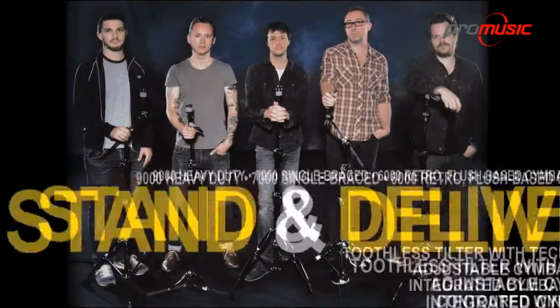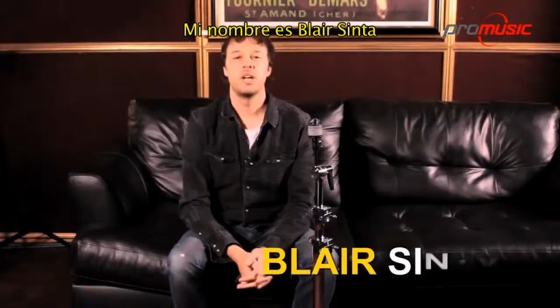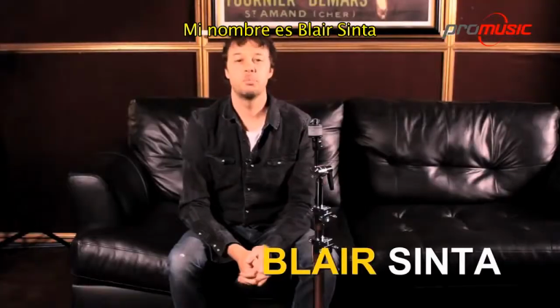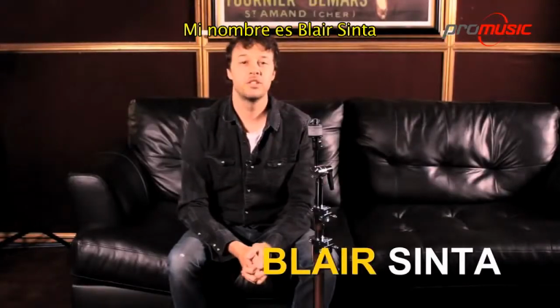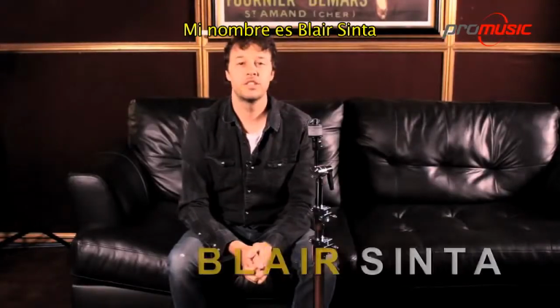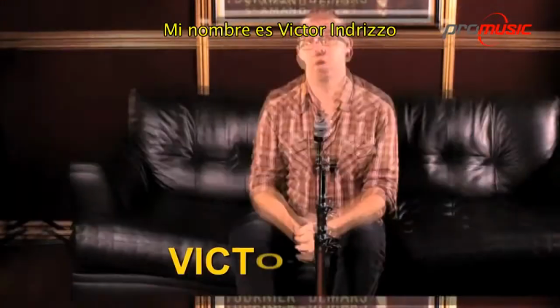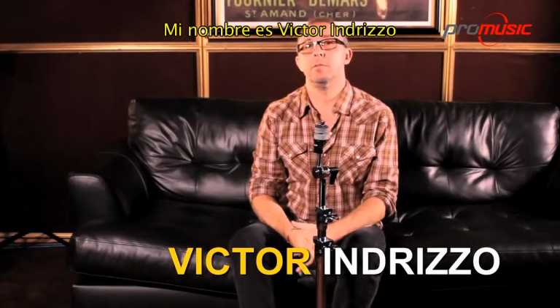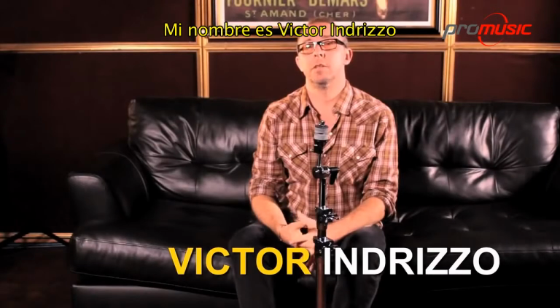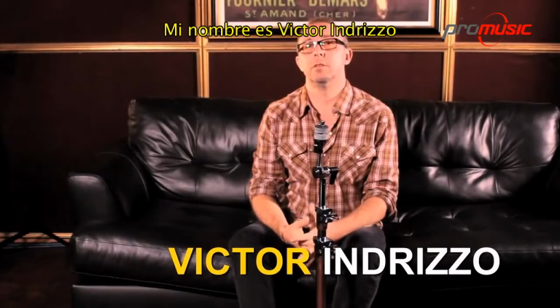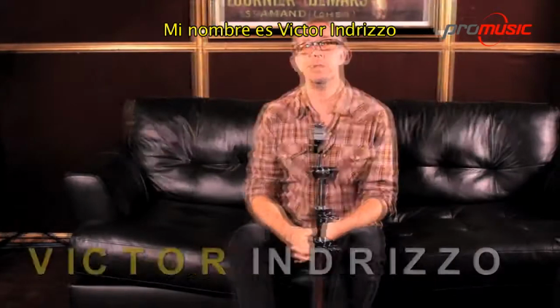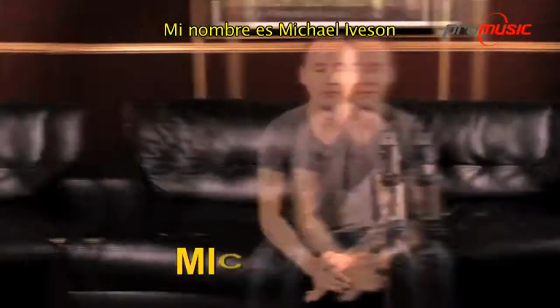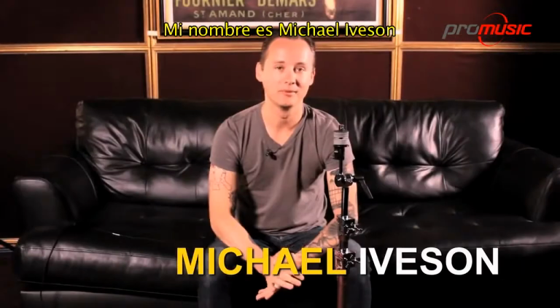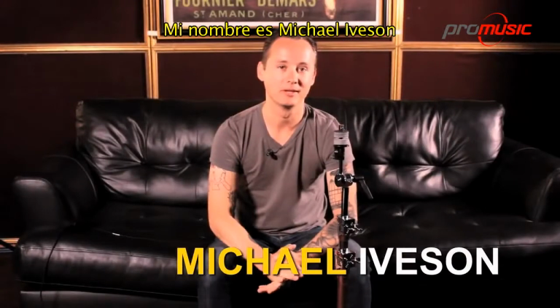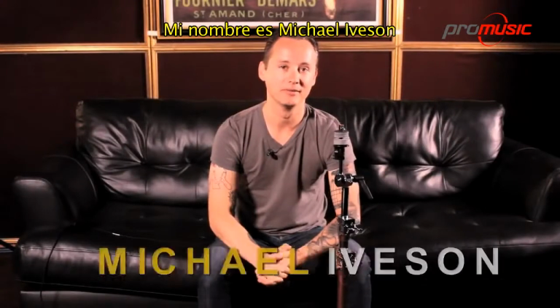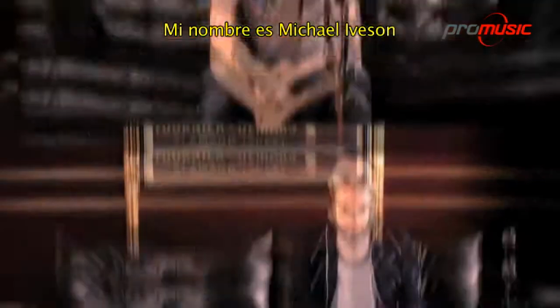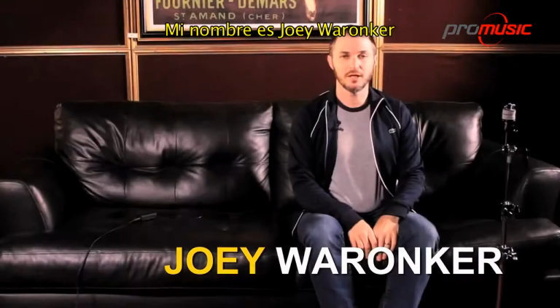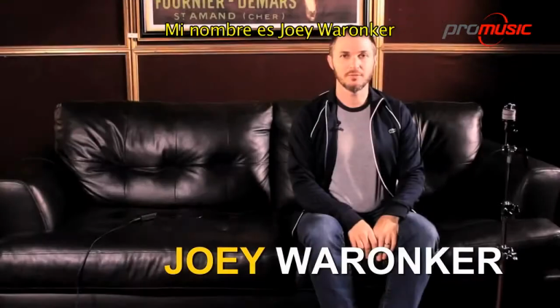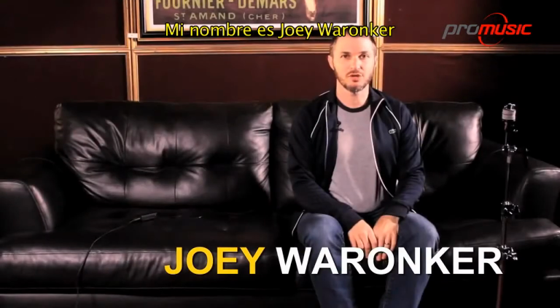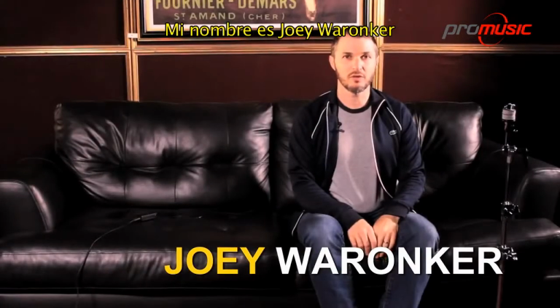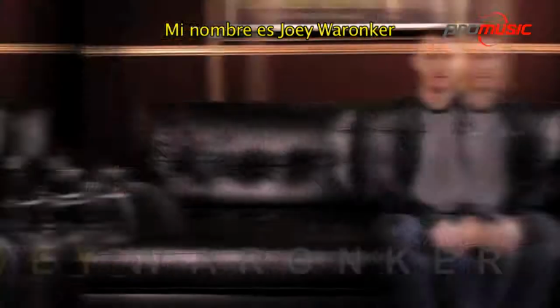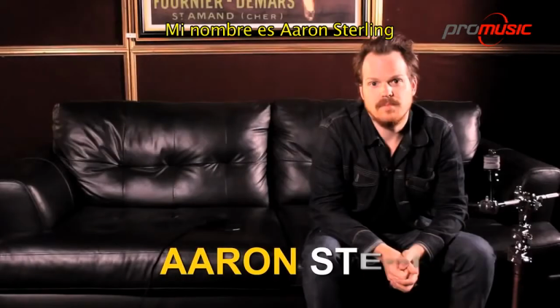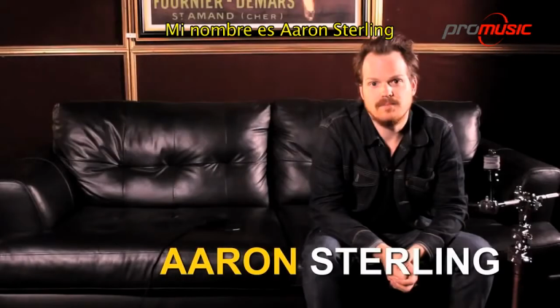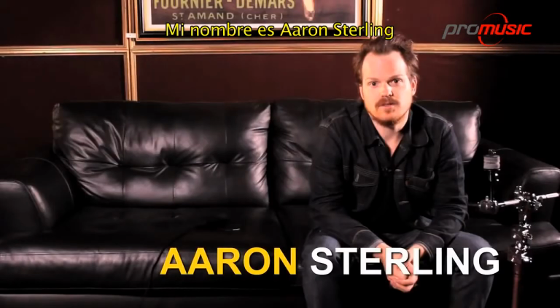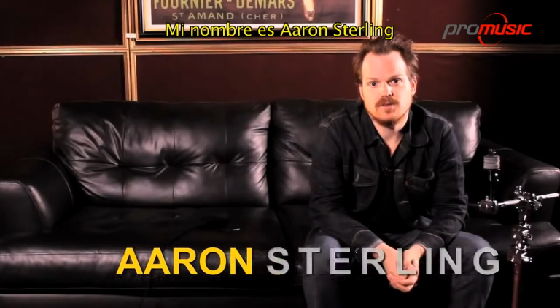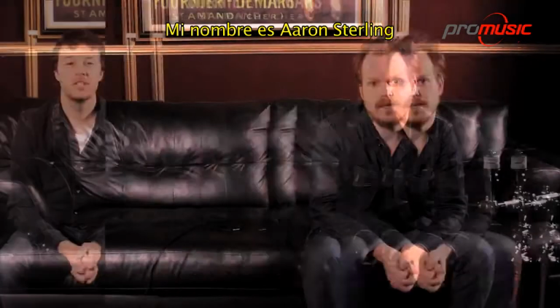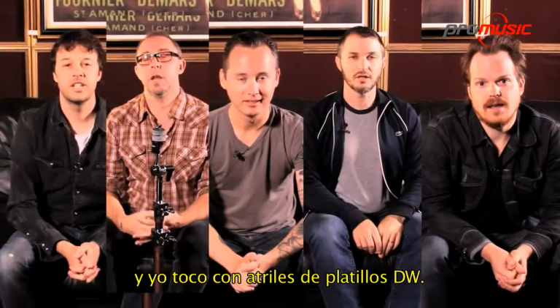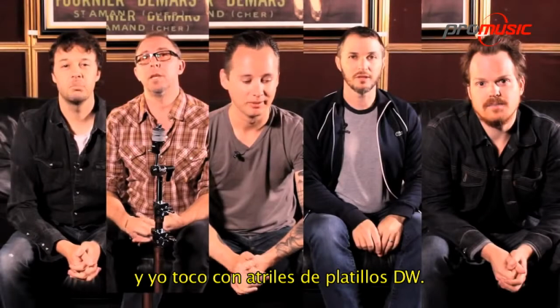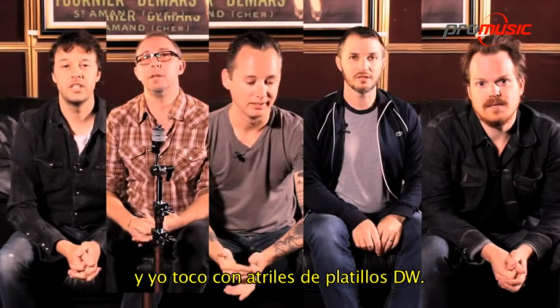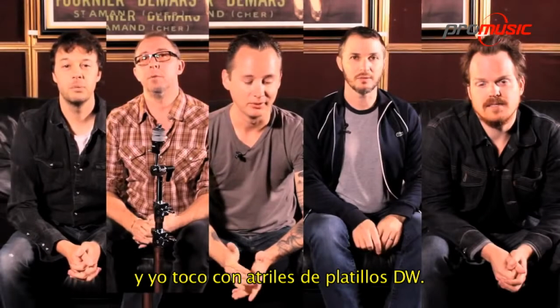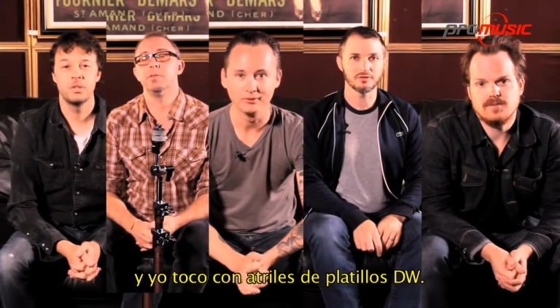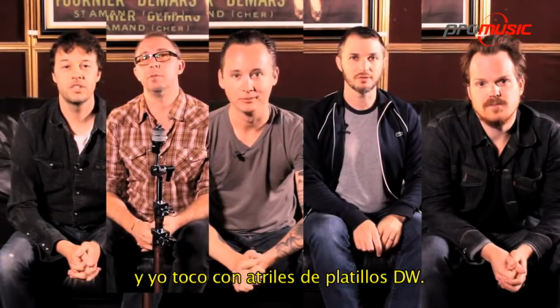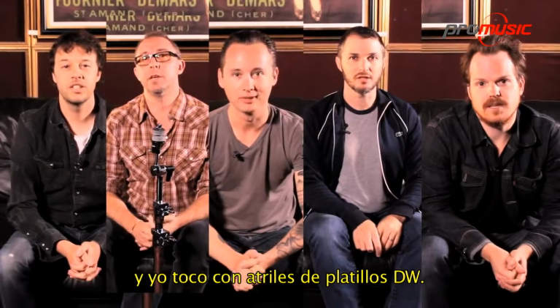My name is Blair Sinta. My name is Victor Andrizzo. My name is Michael Iveson. My name is Joey Warrenkirk. My name is Aaron Sterling and I play DW Simple's Dance.